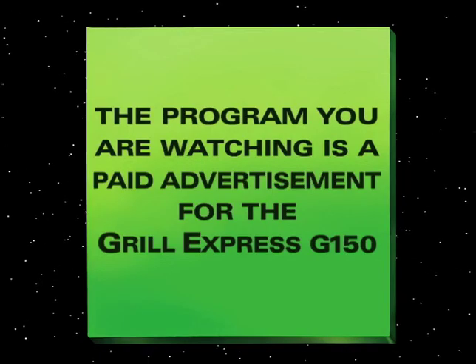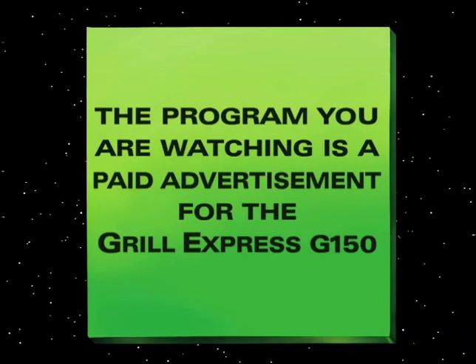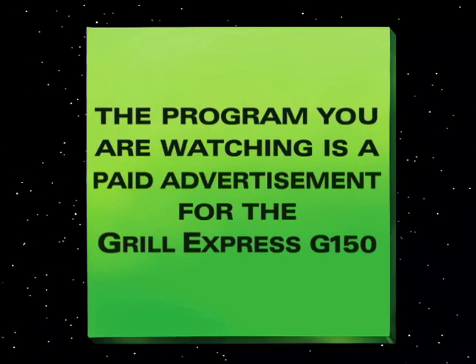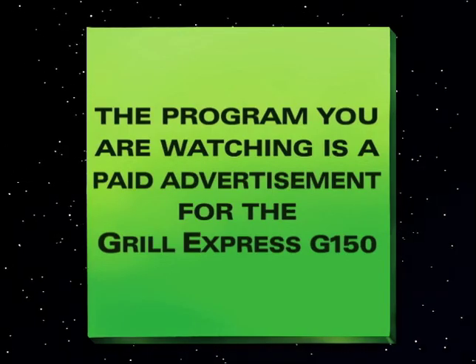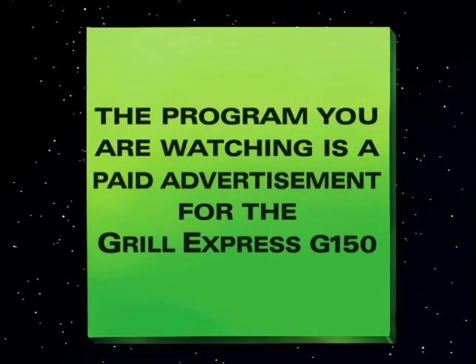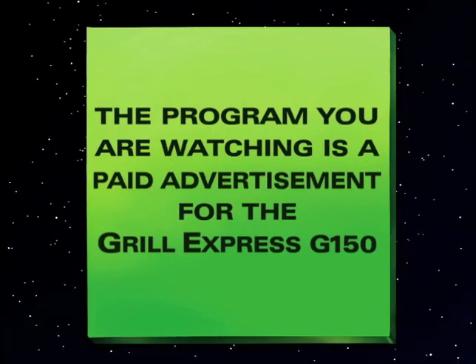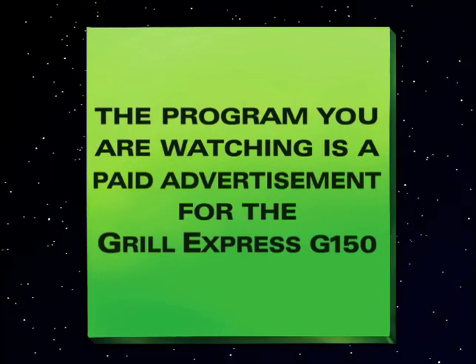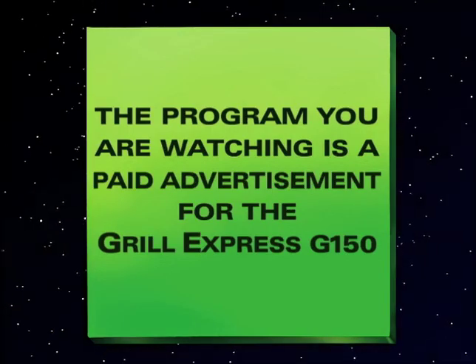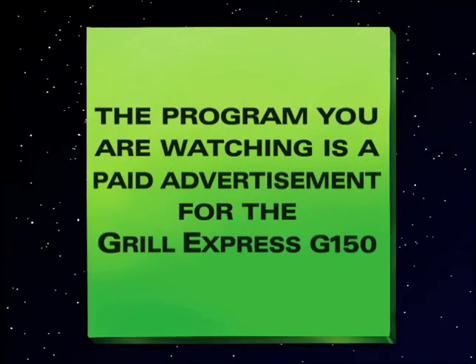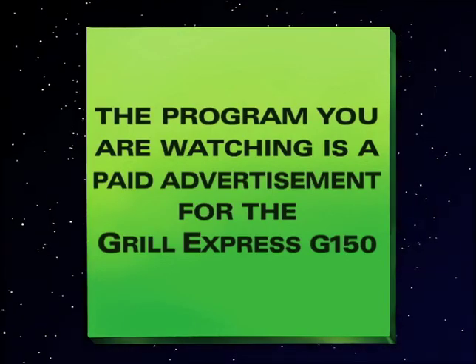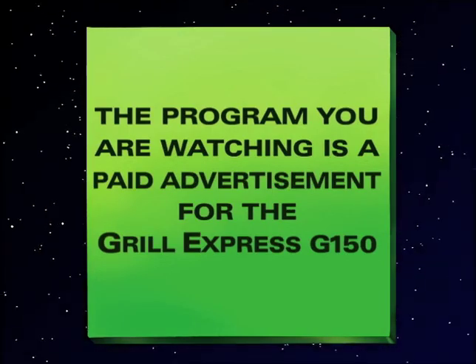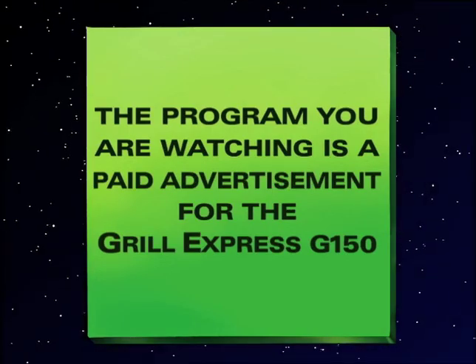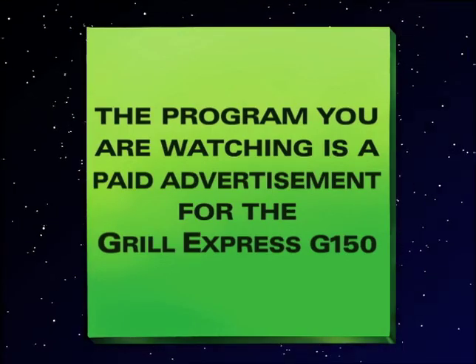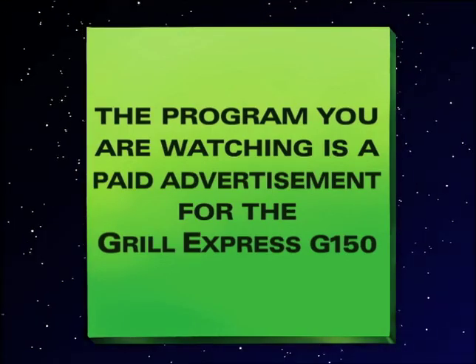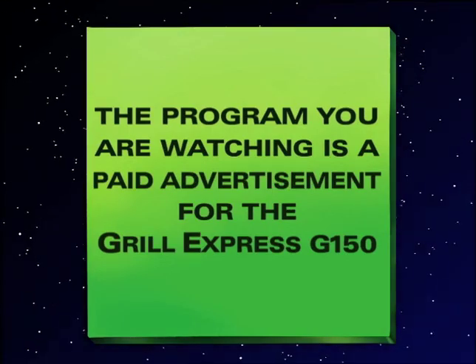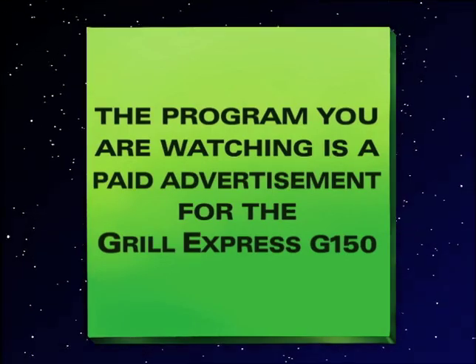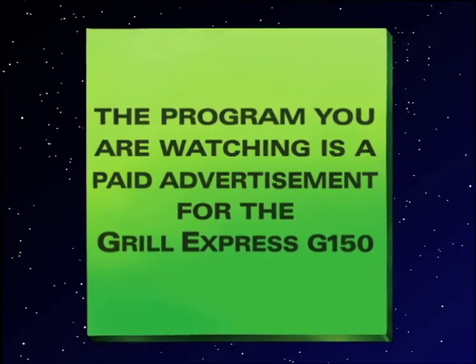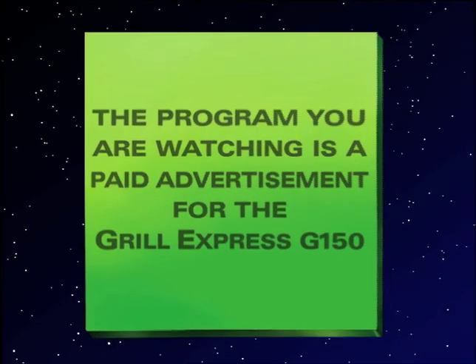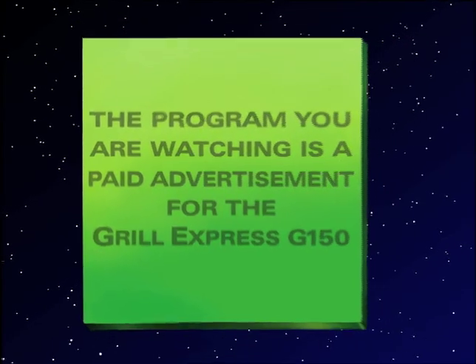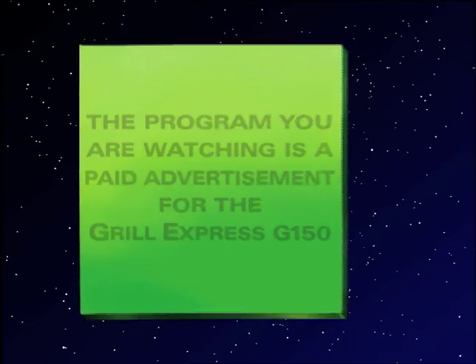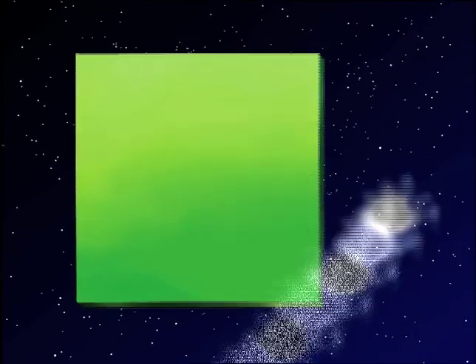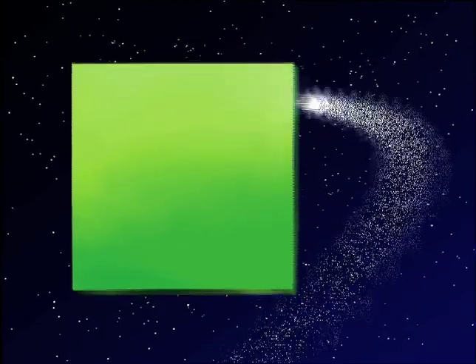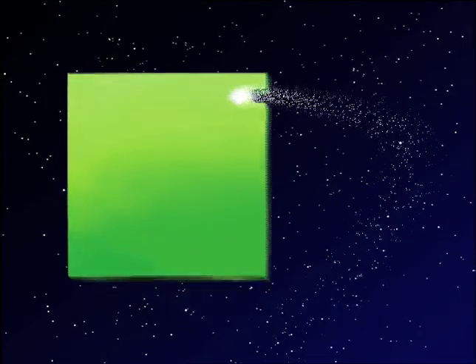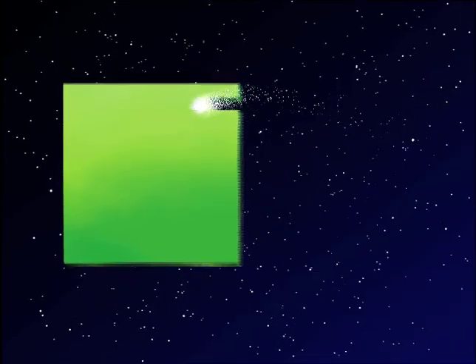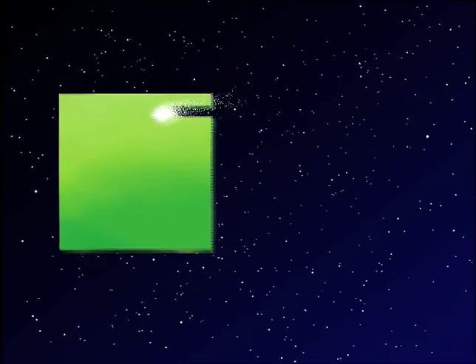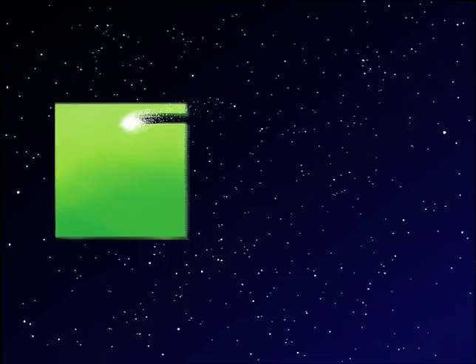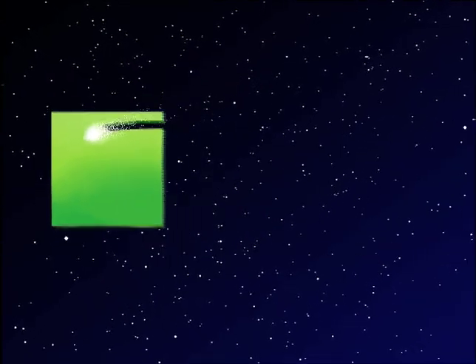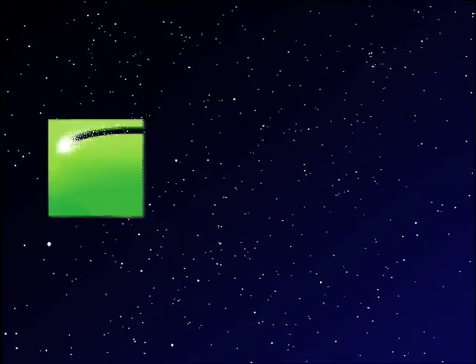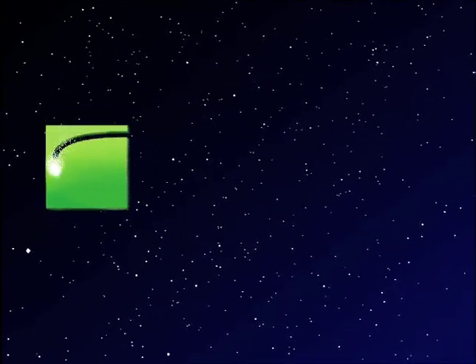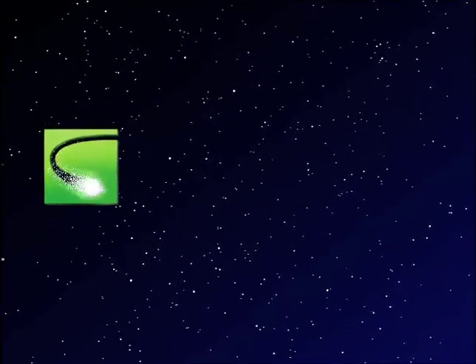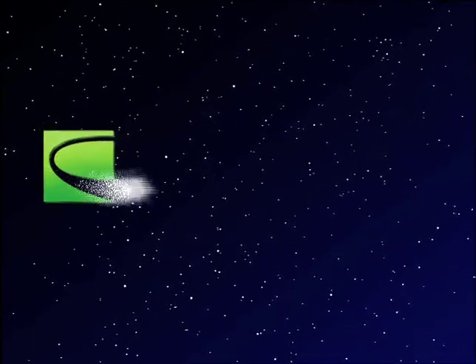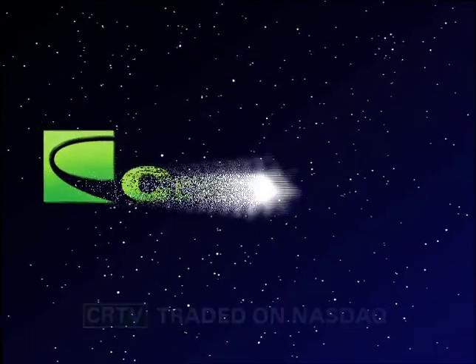The program you're watching is a paid advertisement for the Grill Express G-150, brought to you by Creative.